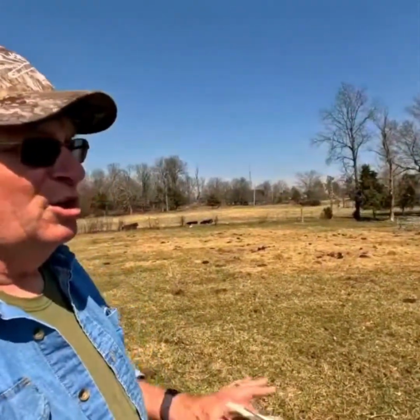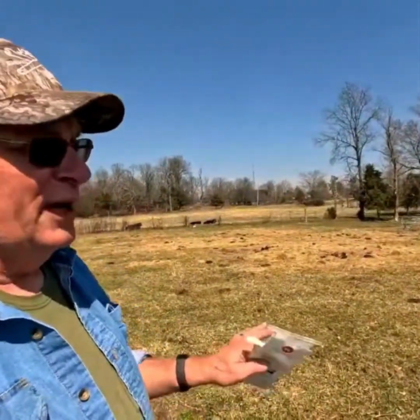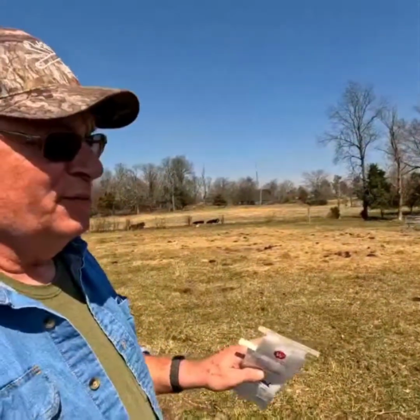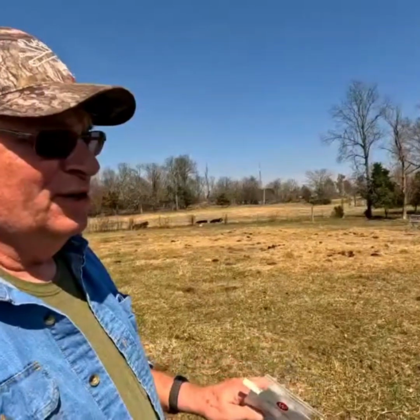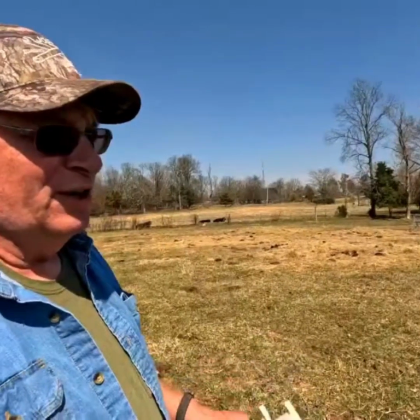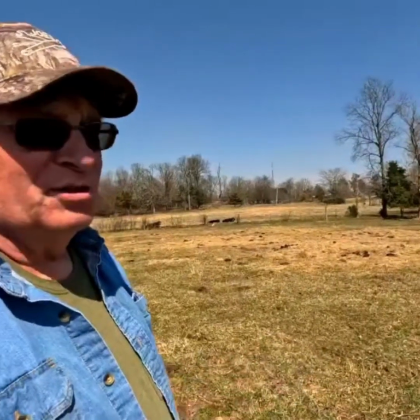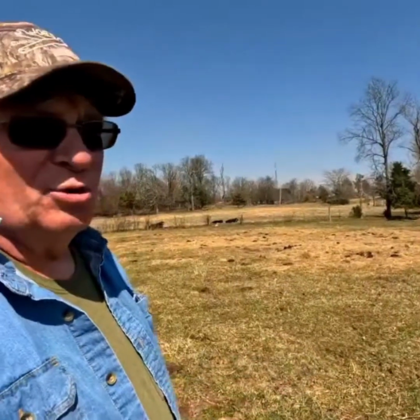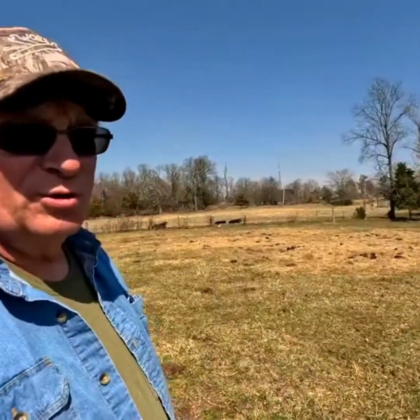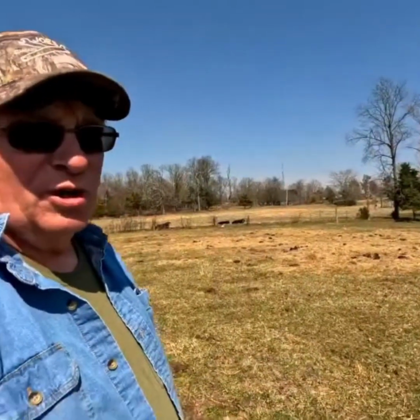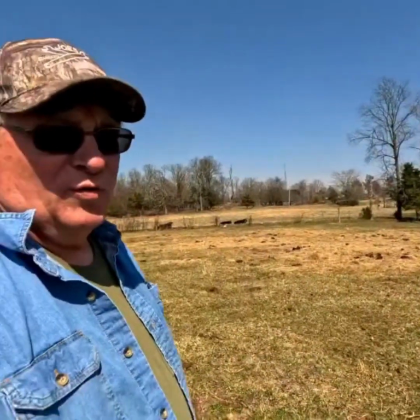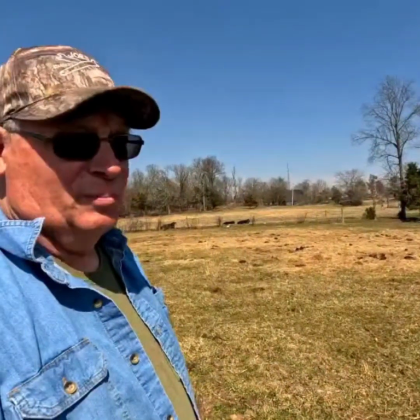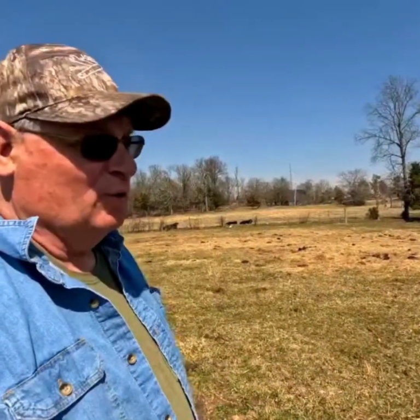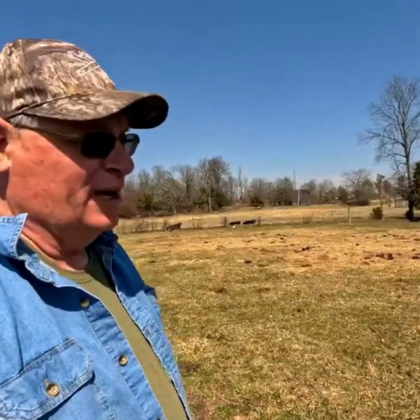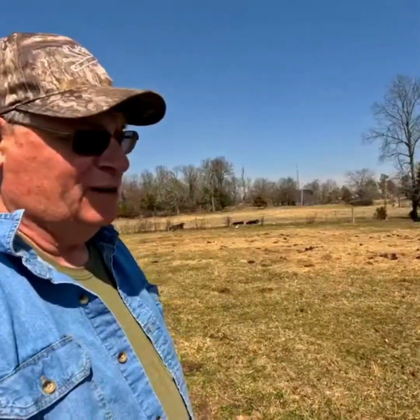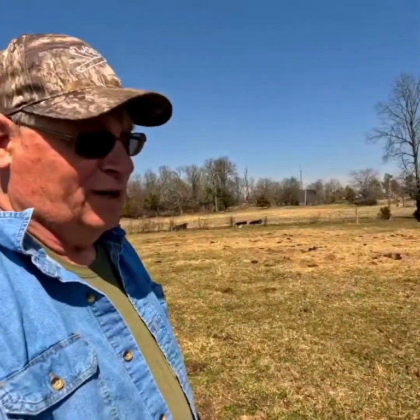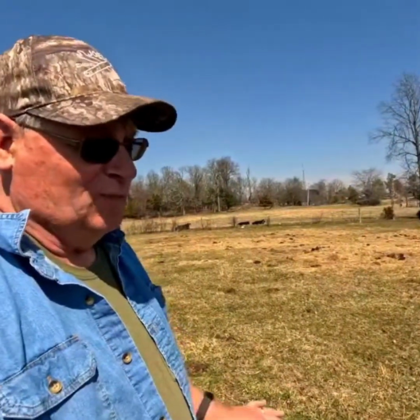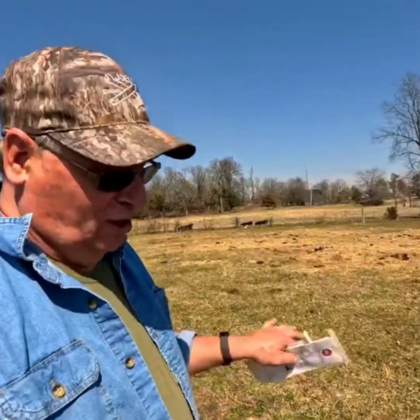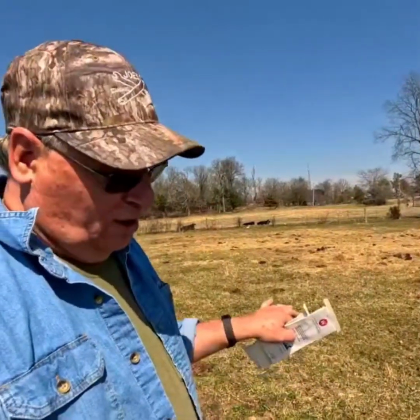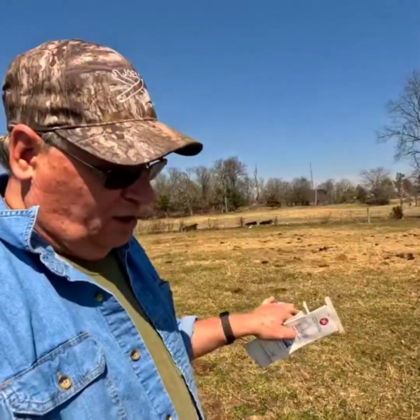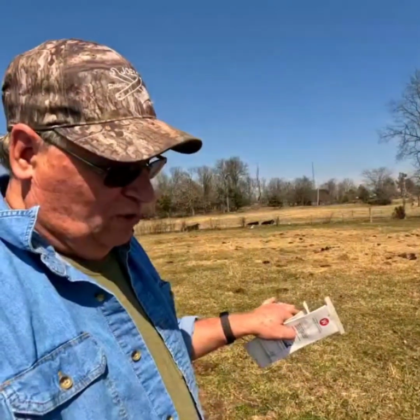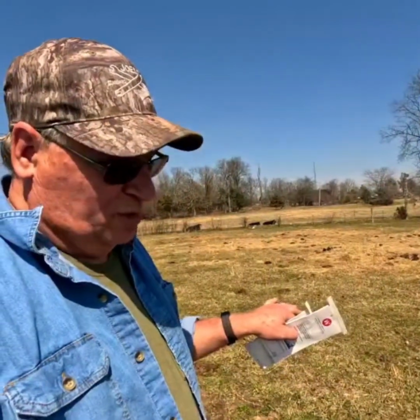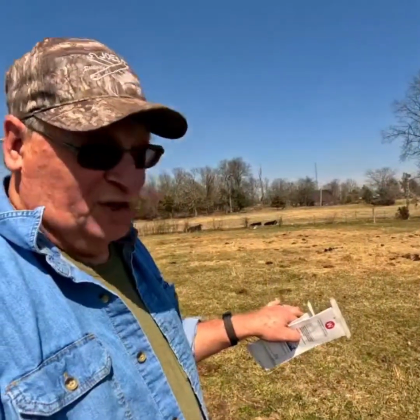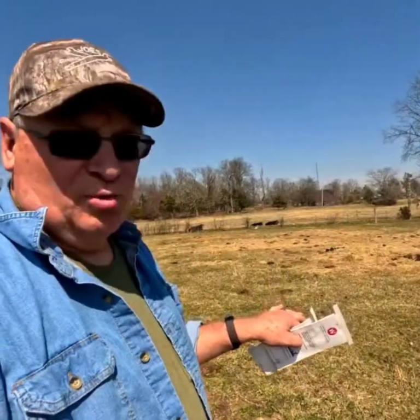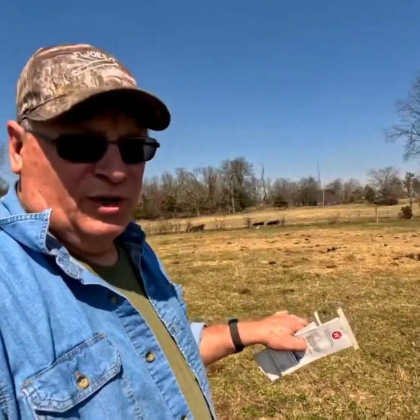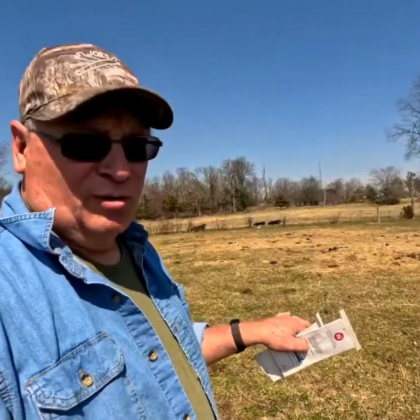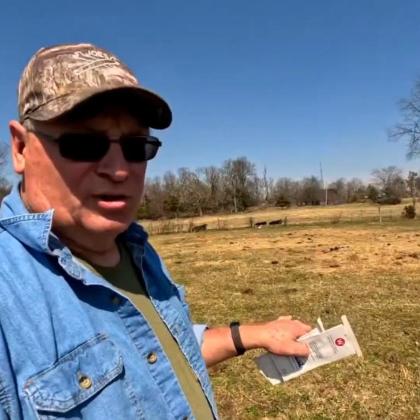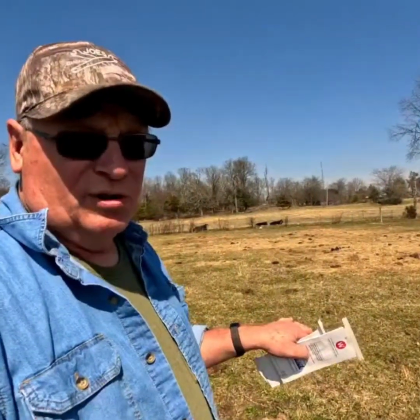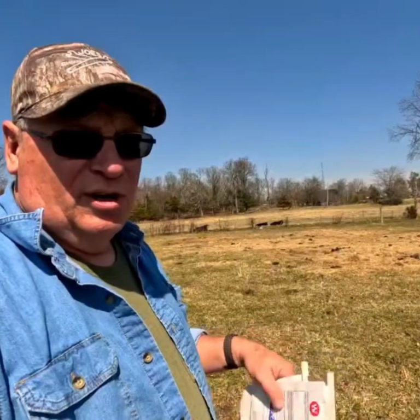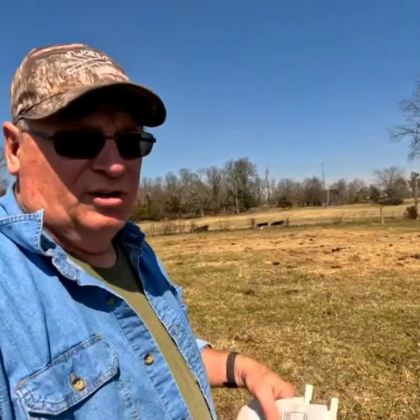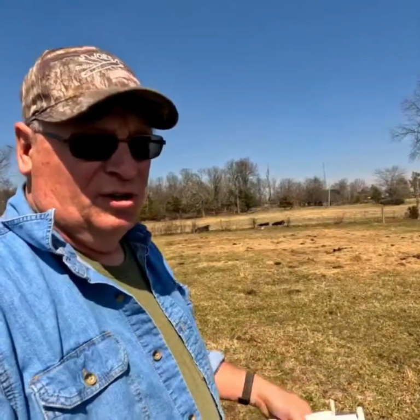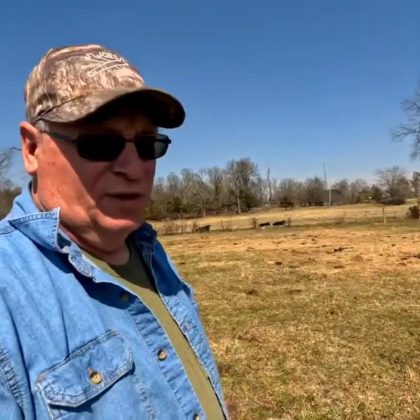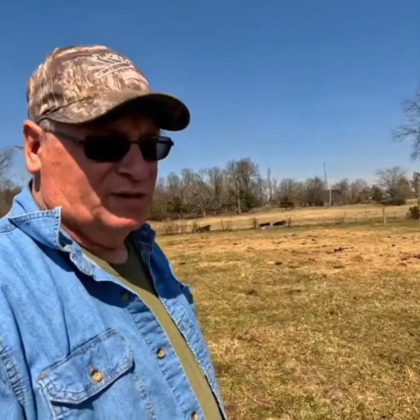Hopefully, that will start building soil health. So as I begin to test the soils, hopefully my organic percentage will increase due to doing this.